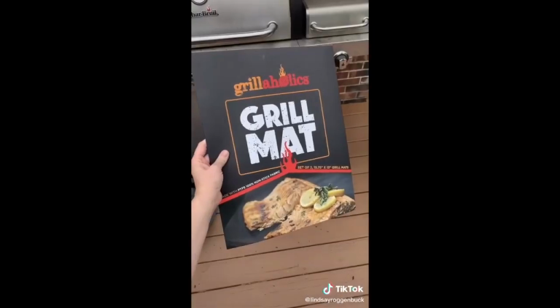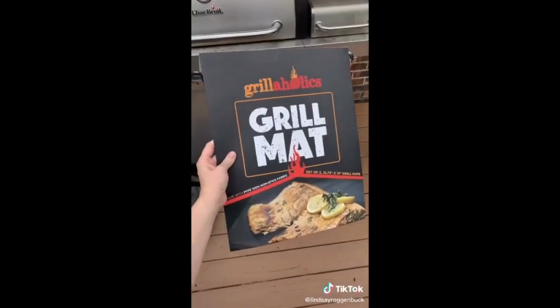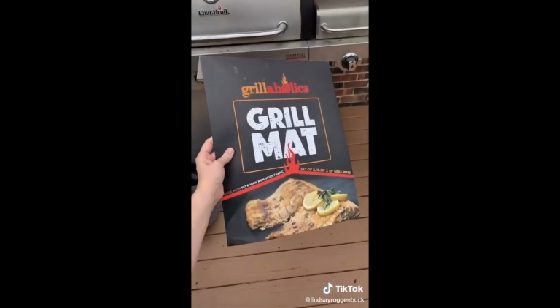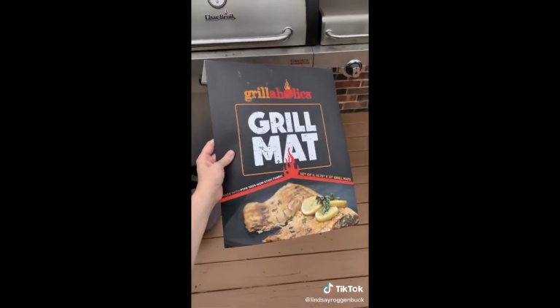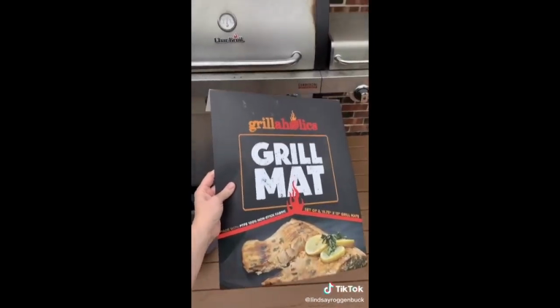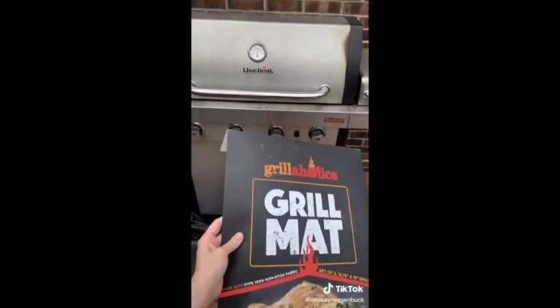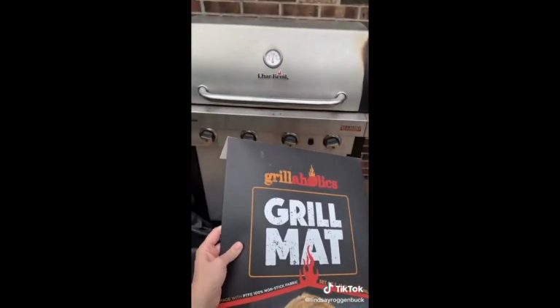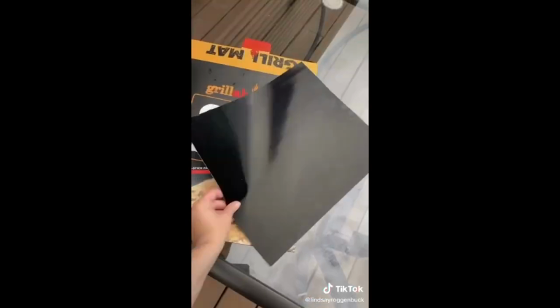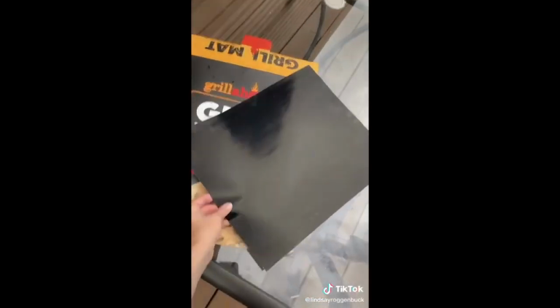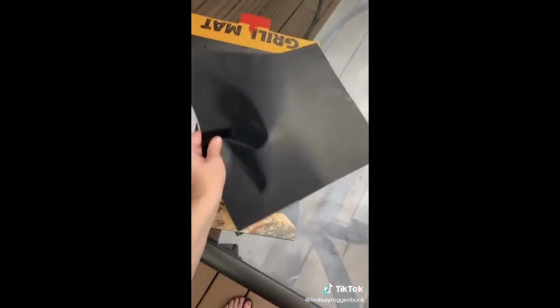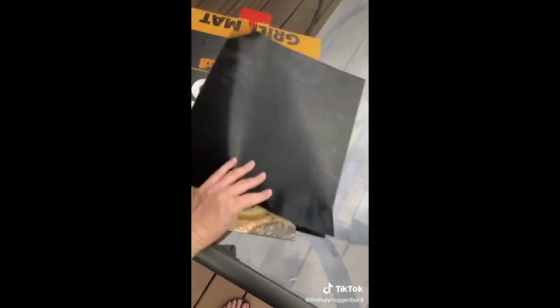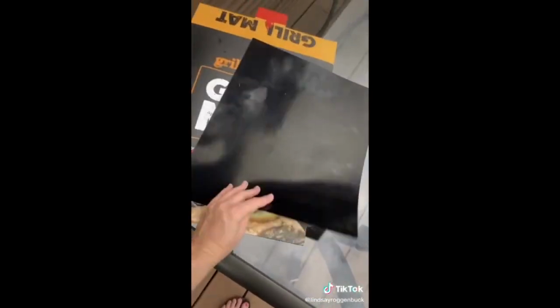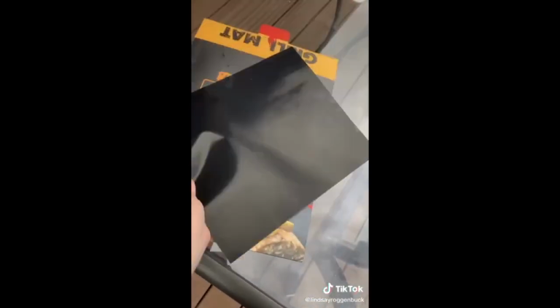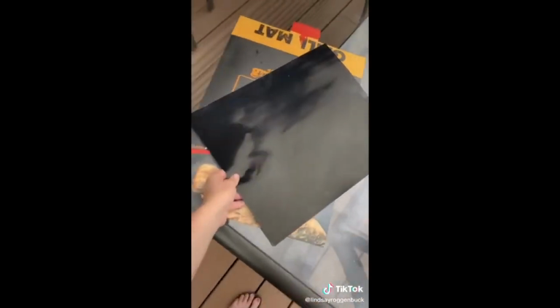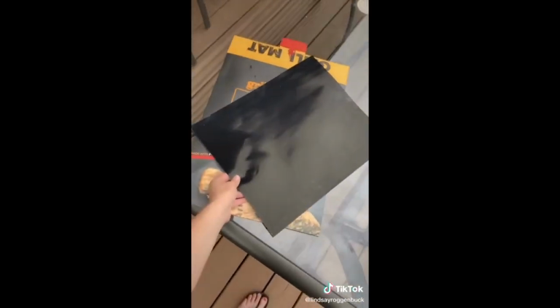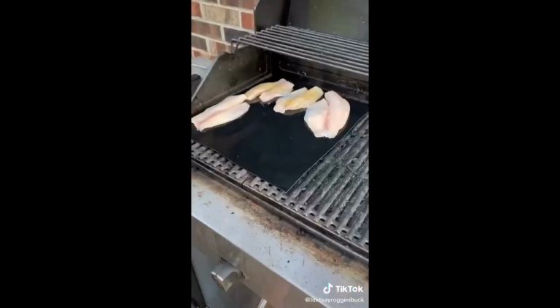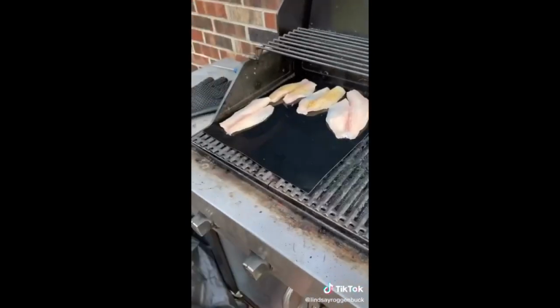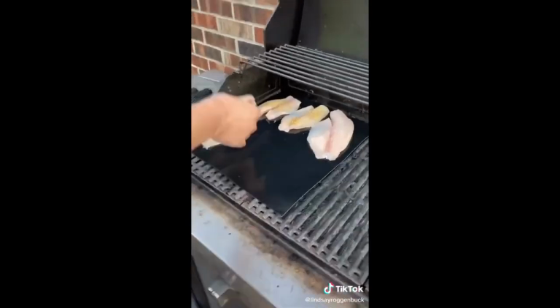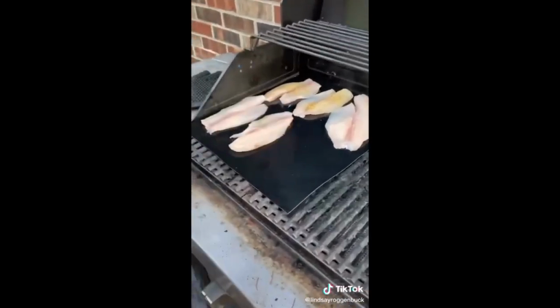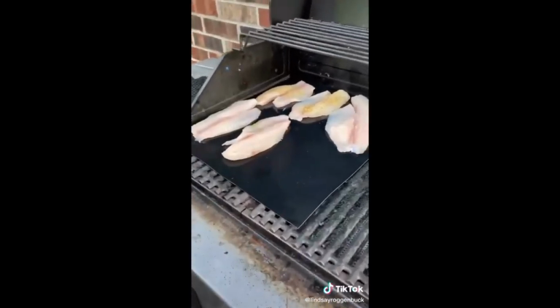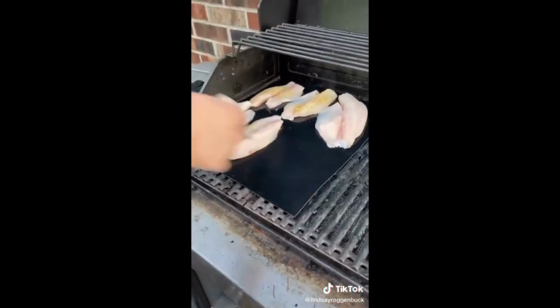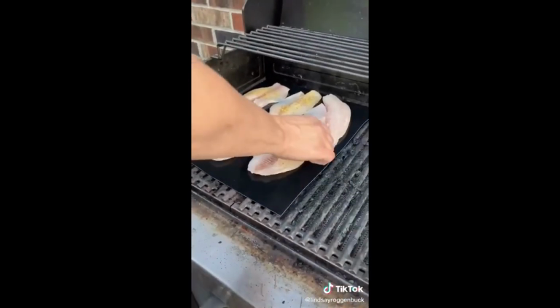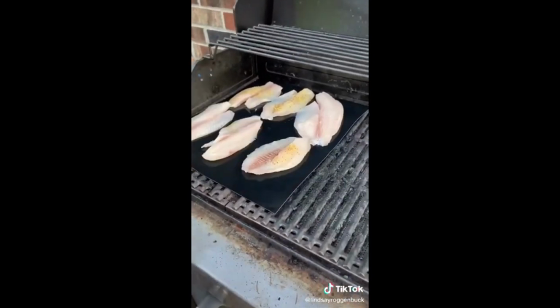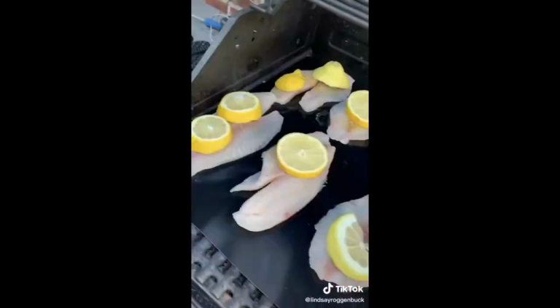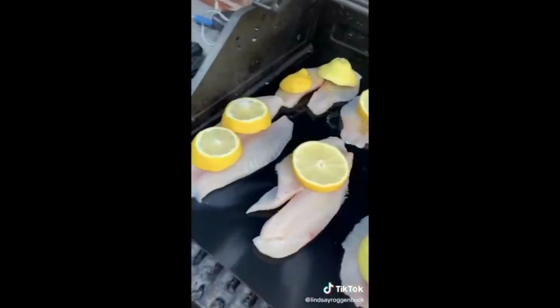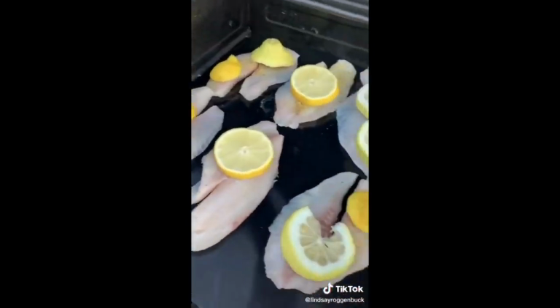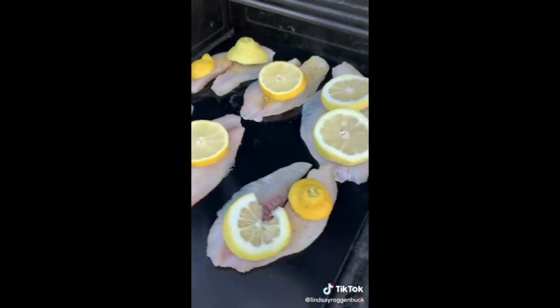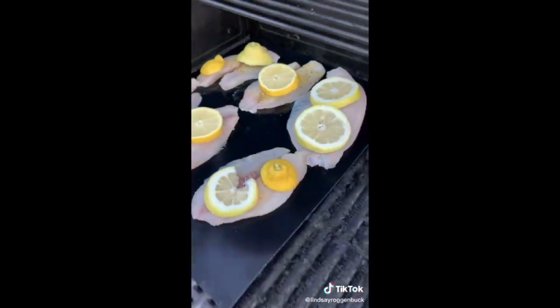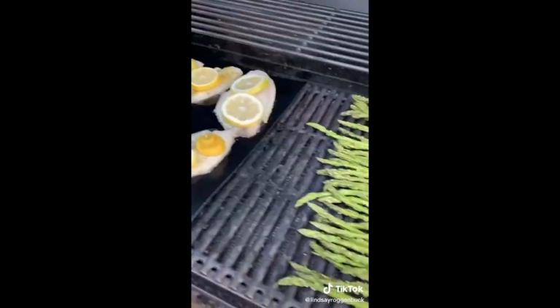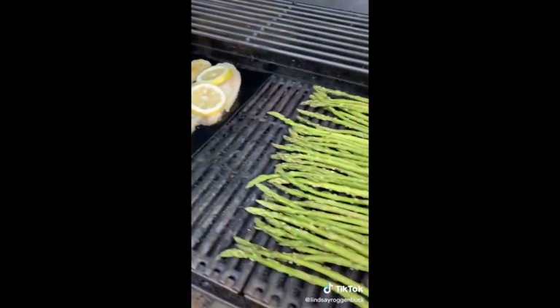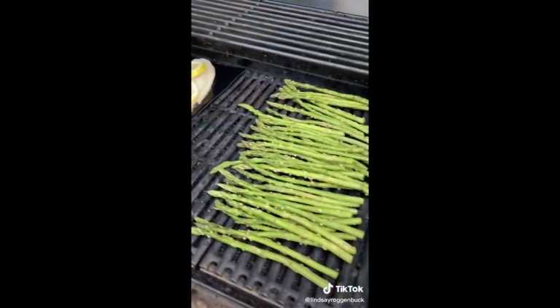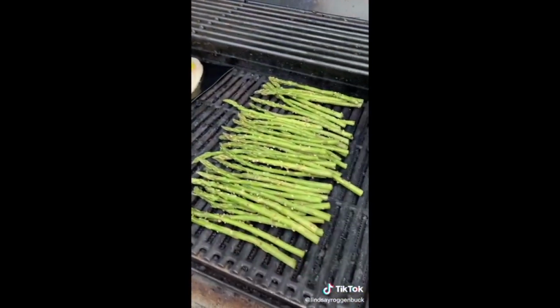These nonstick heavy-duty barbecue grill mats are perfect for those that love to grill. They're great for cooking things like fish and veggies, and they keep your food from falling between the grates or sticking to the grill.